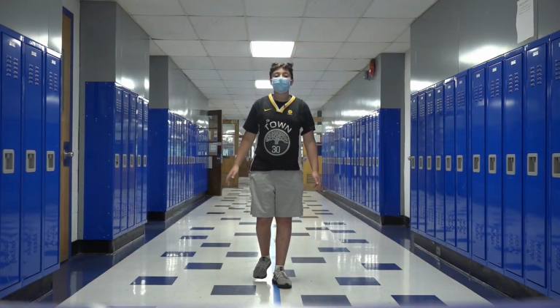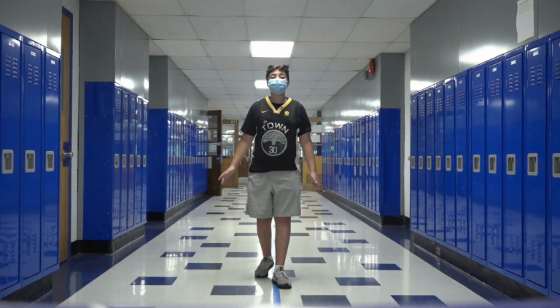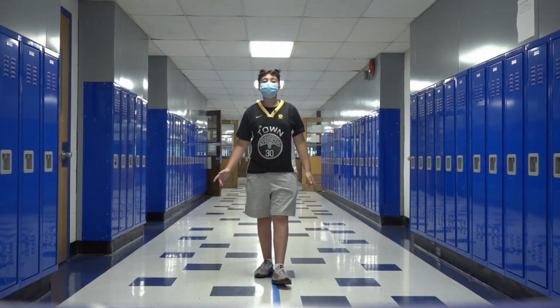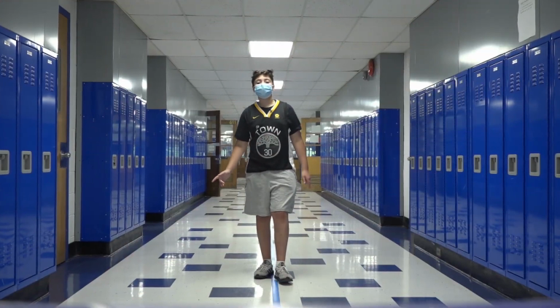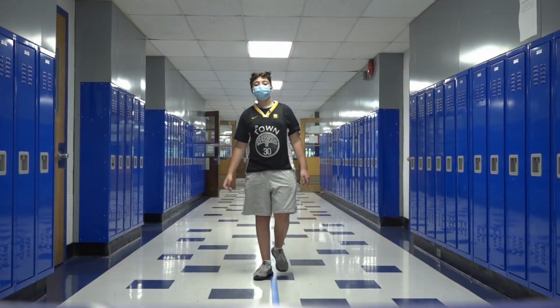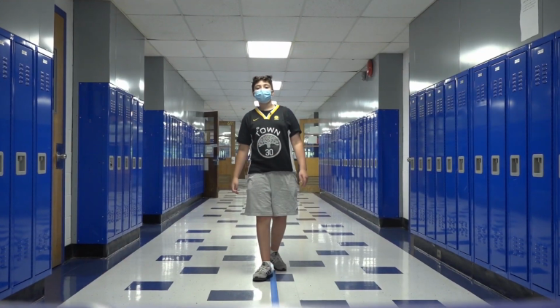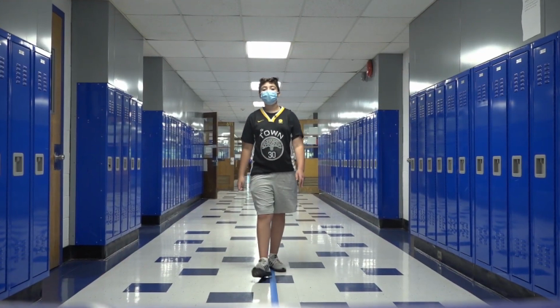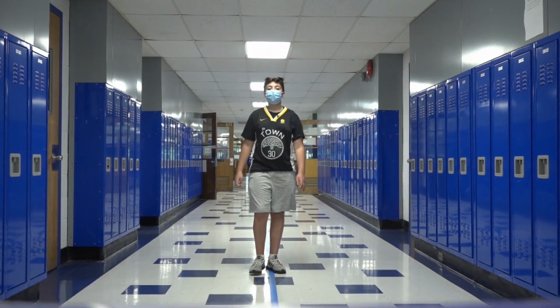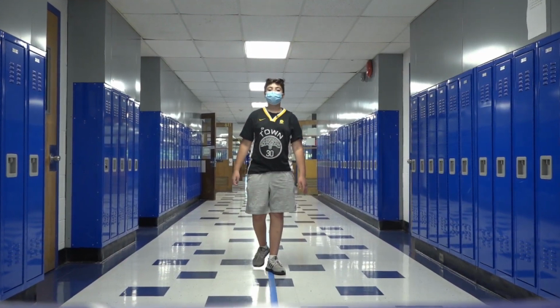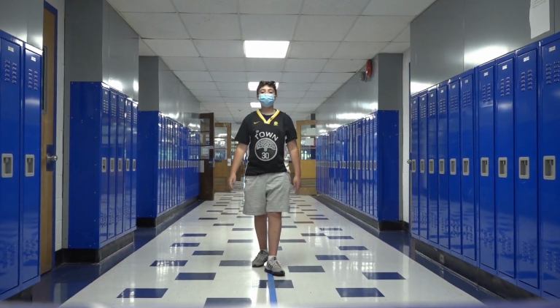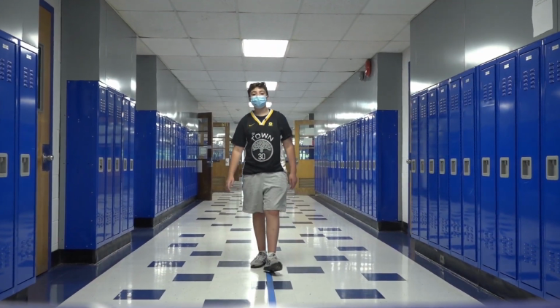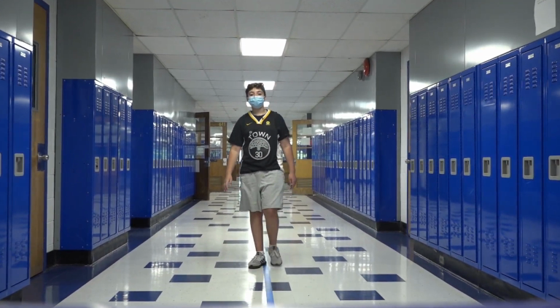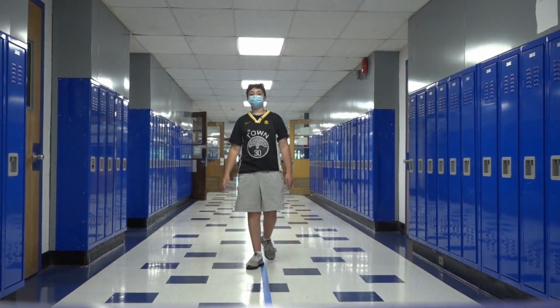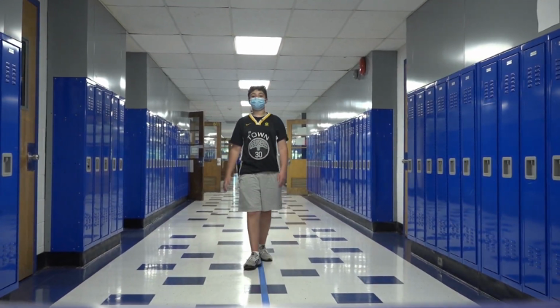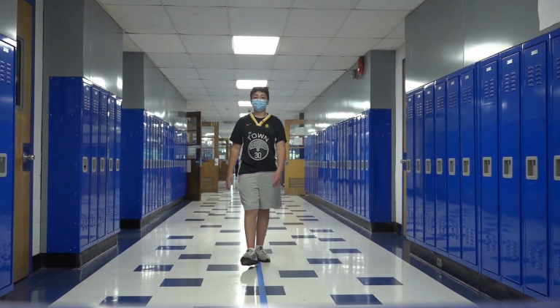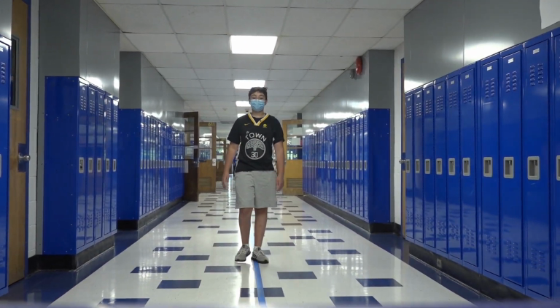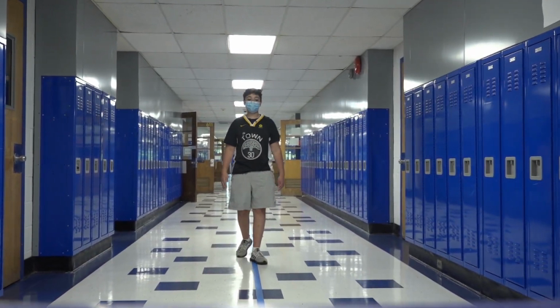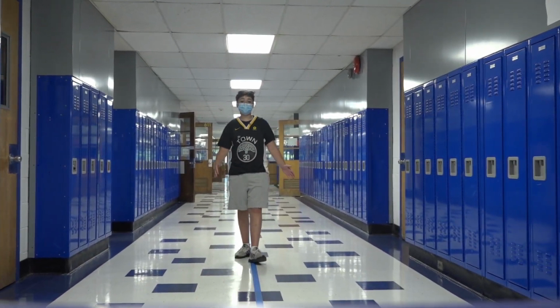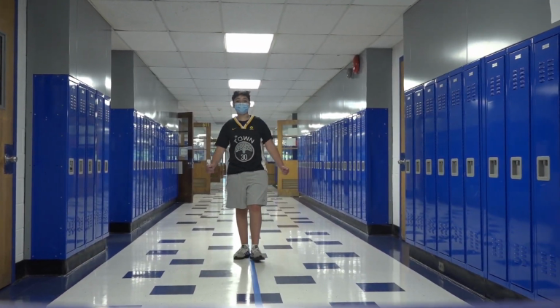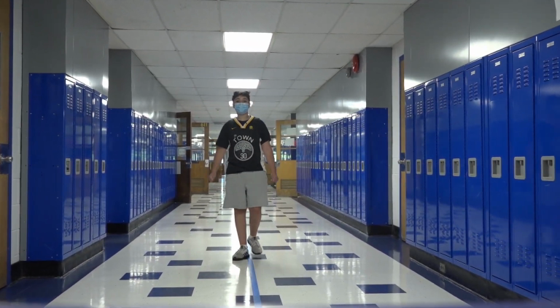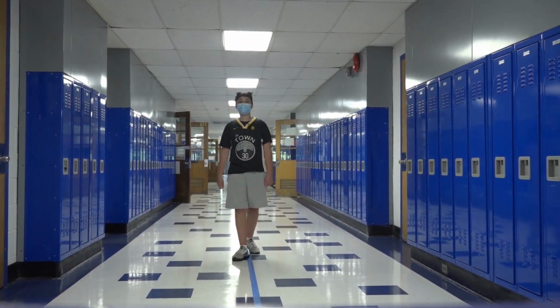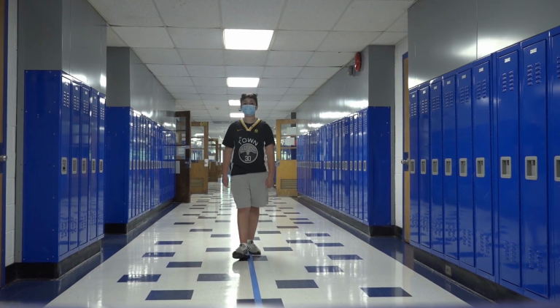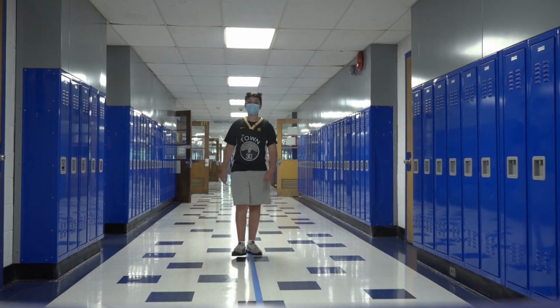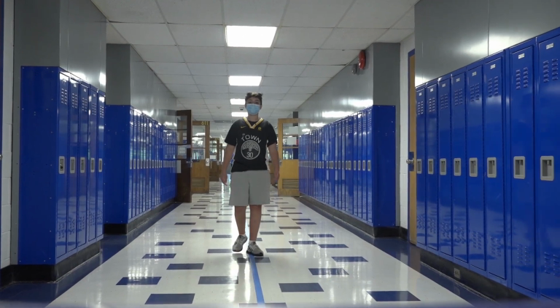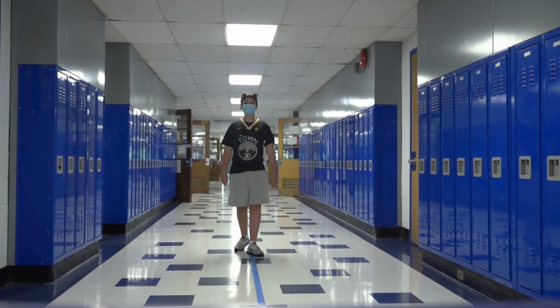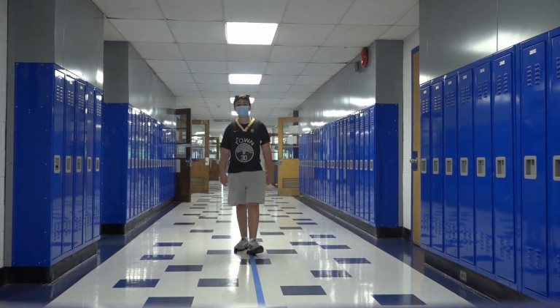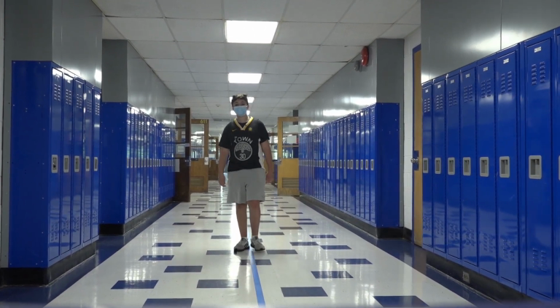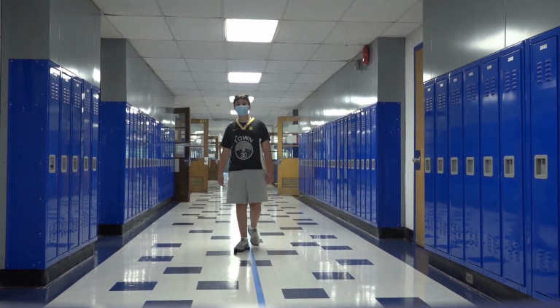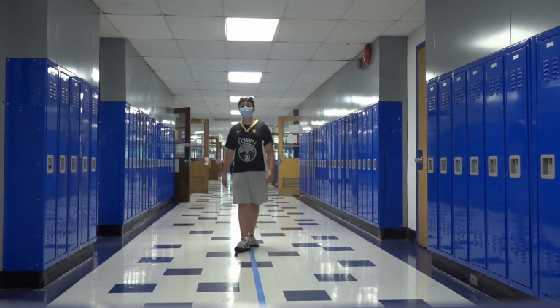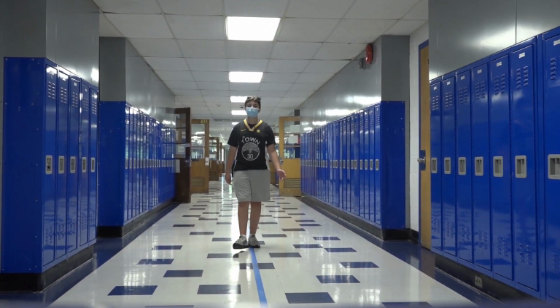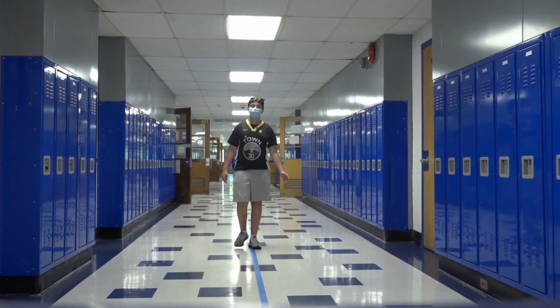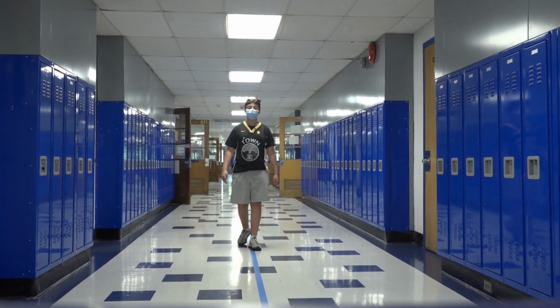This is the 600 wing, where all the math and computer classes are. Note that these are one-way hallways — make sure when walking in the hall, you're staying to the right.